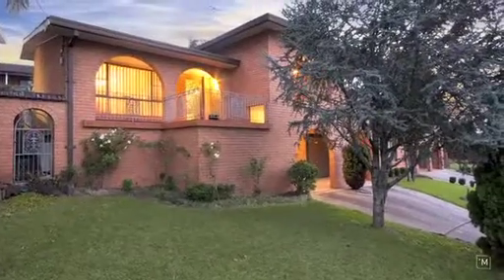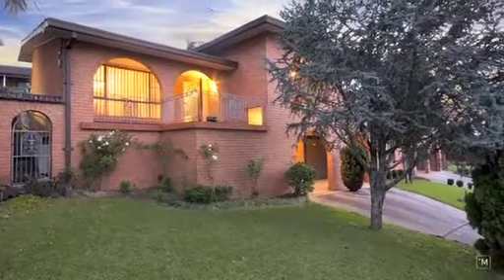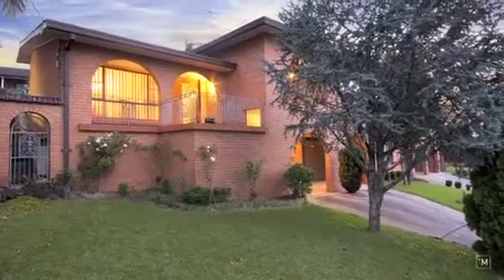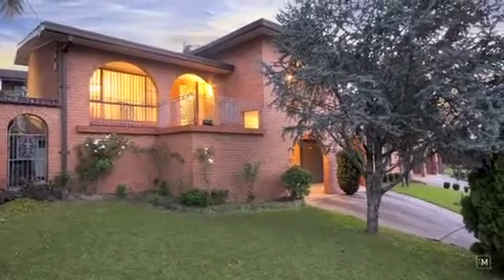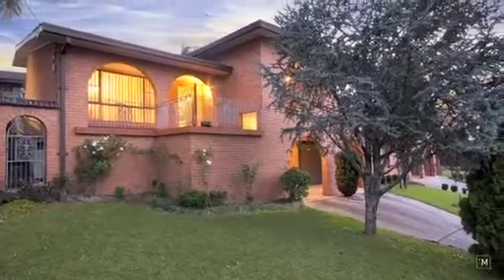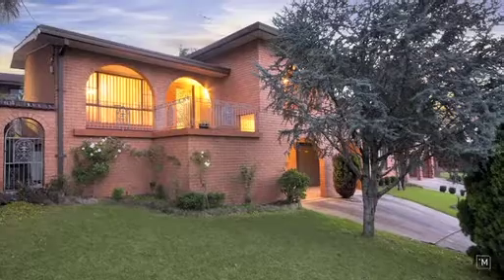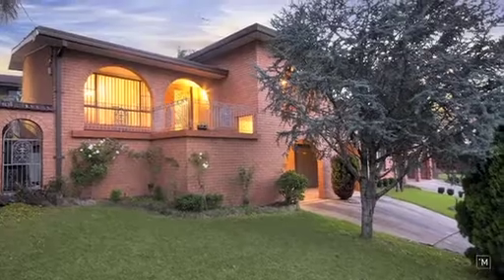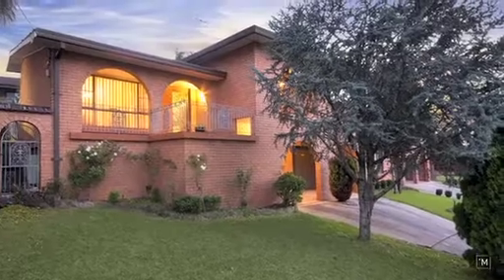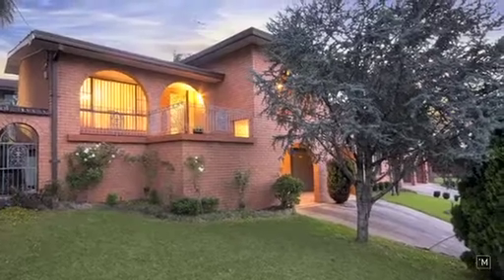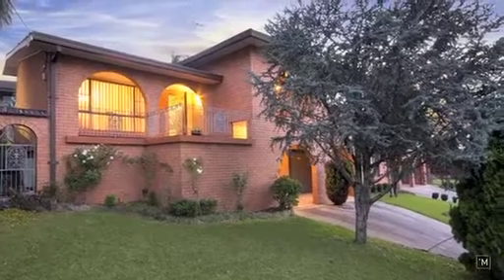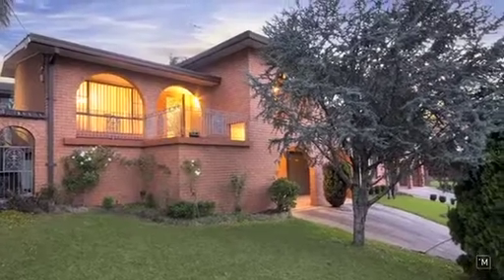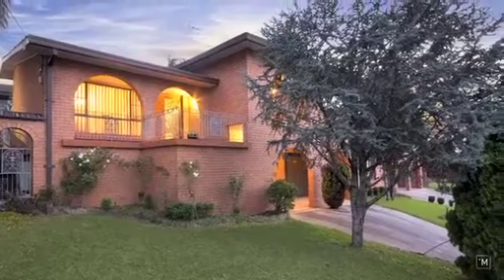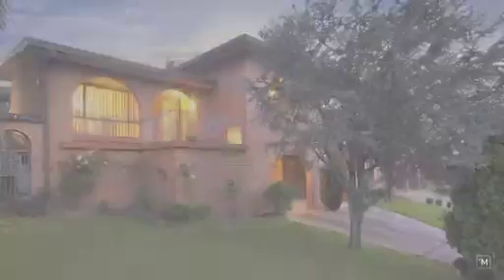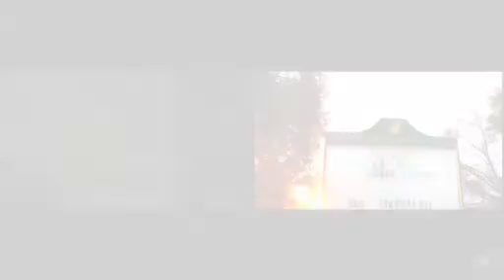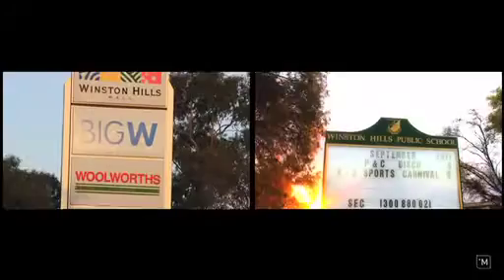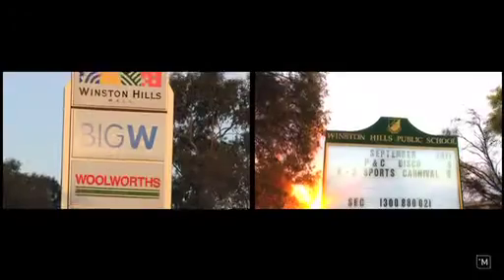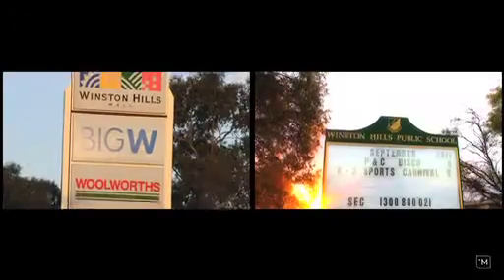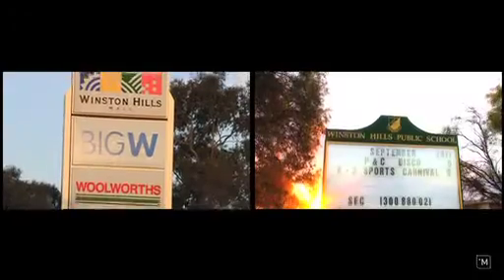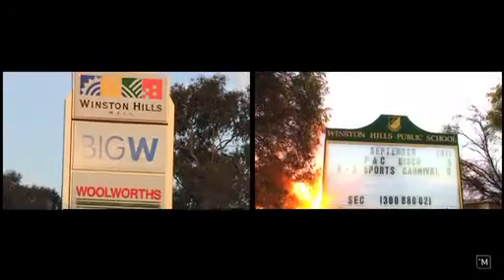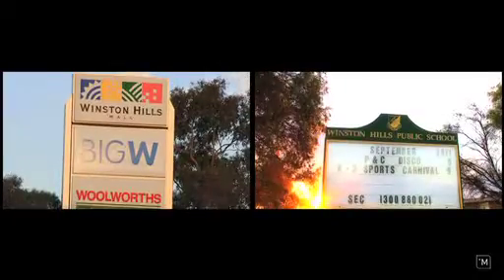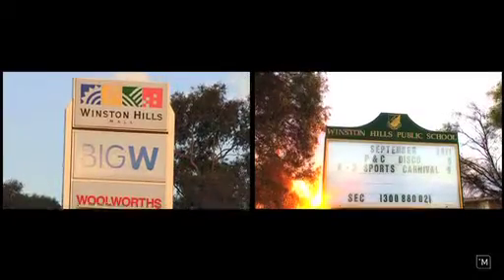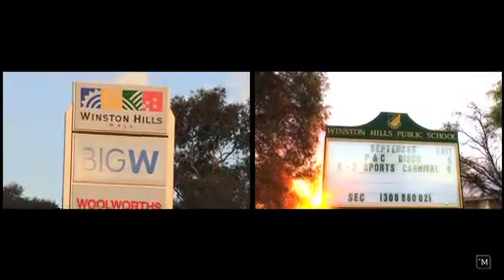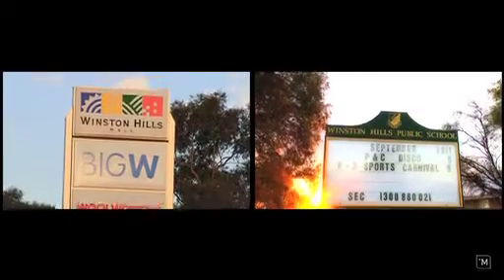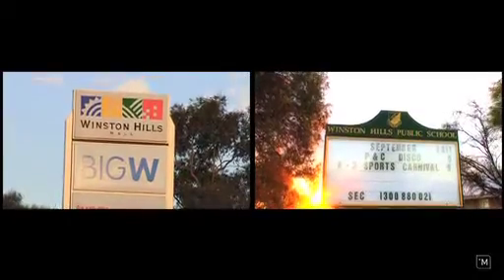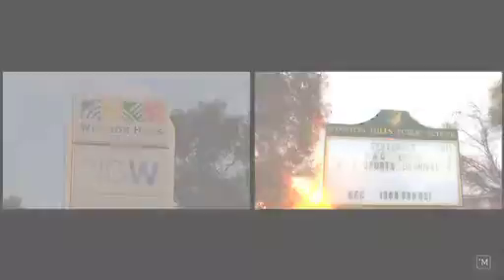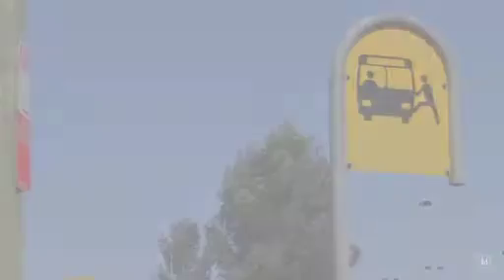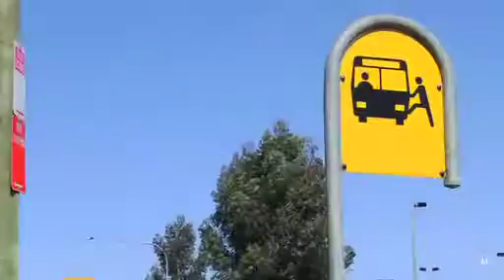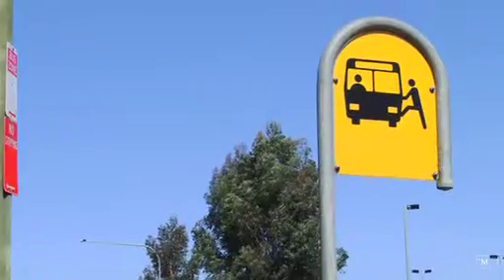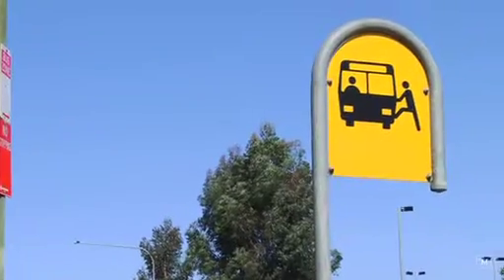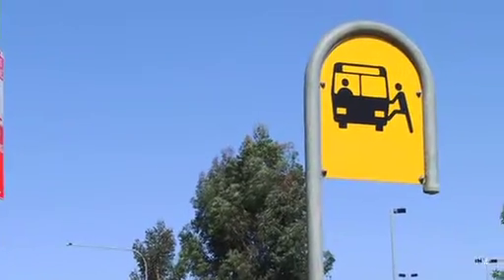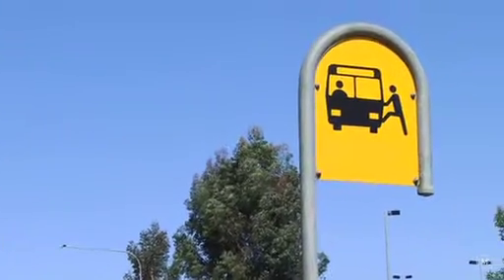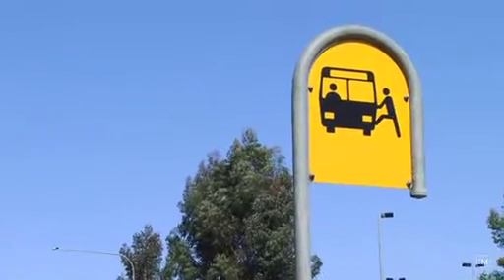Well, you can't beat this location. We're just moments away from Winston Hills shops, local schools and of course transport.